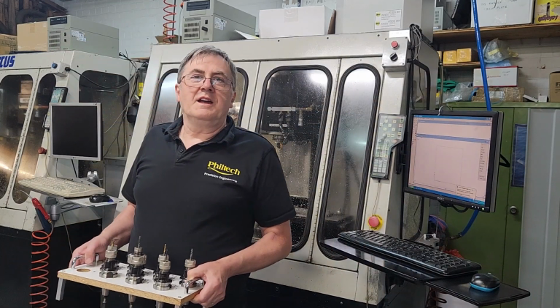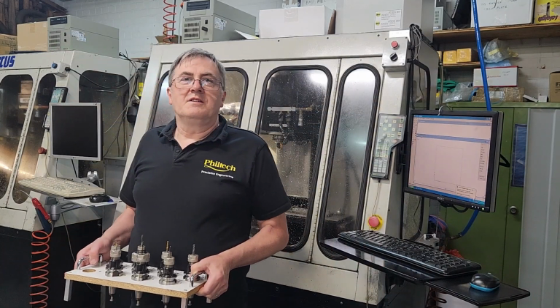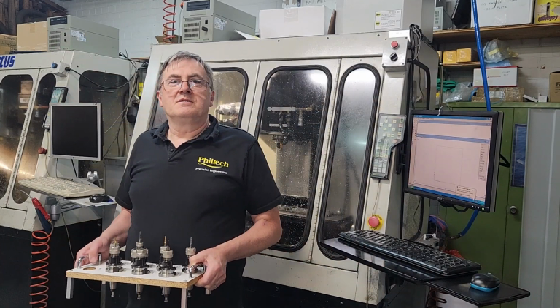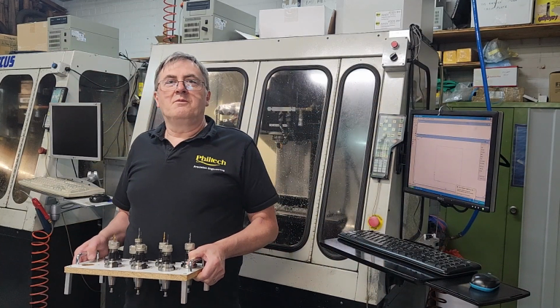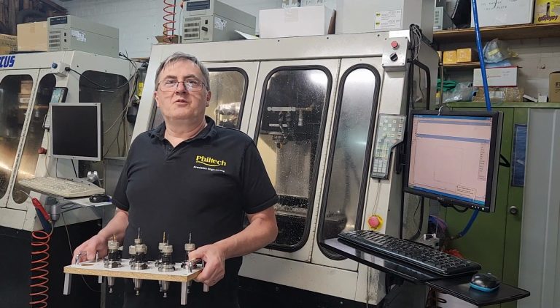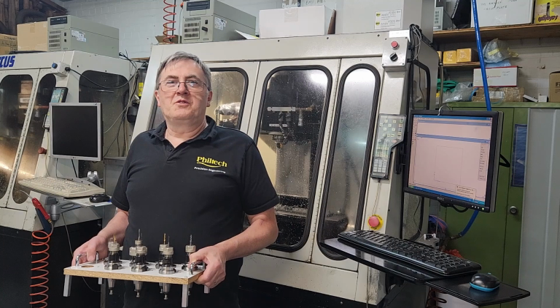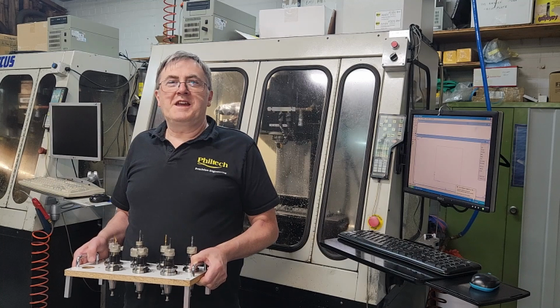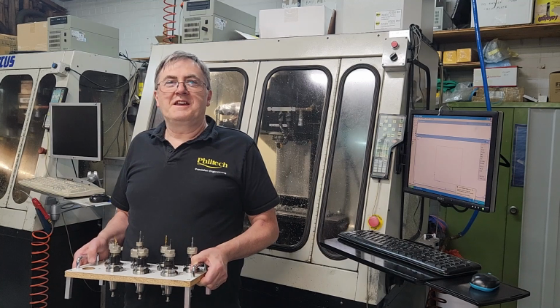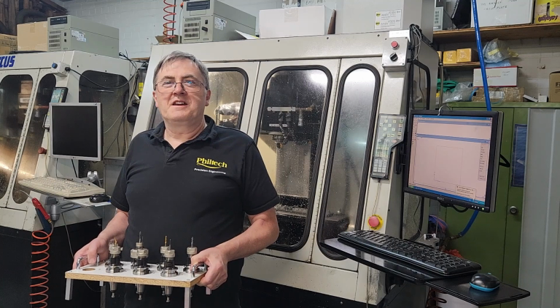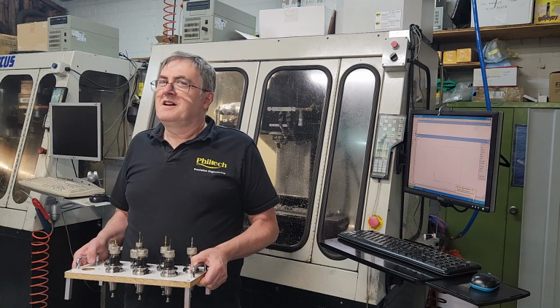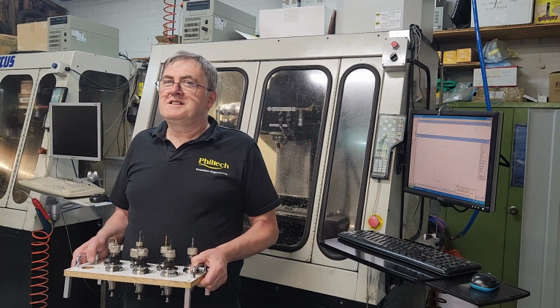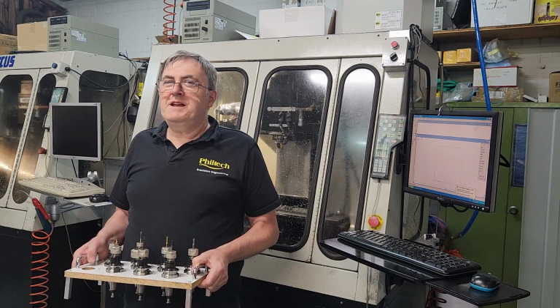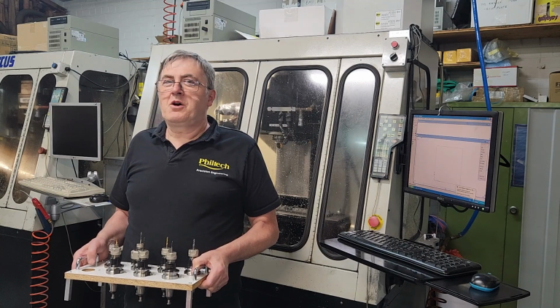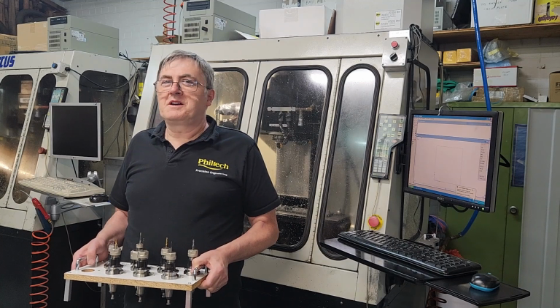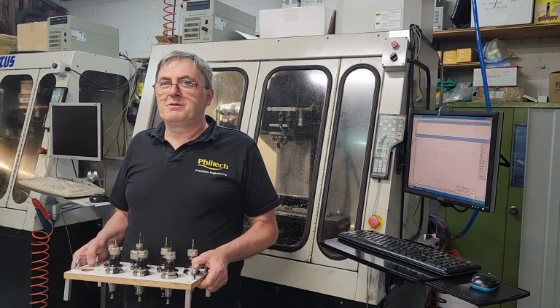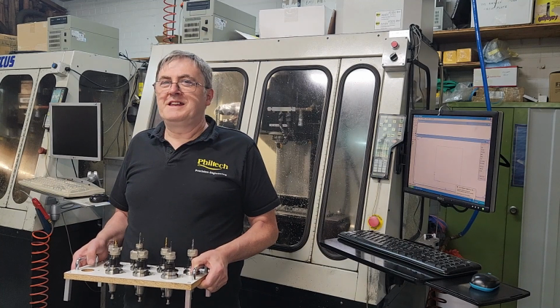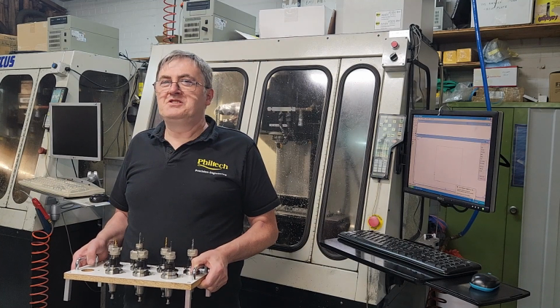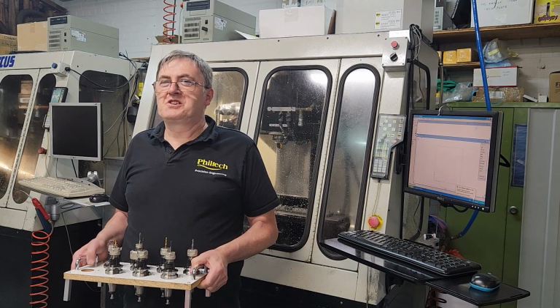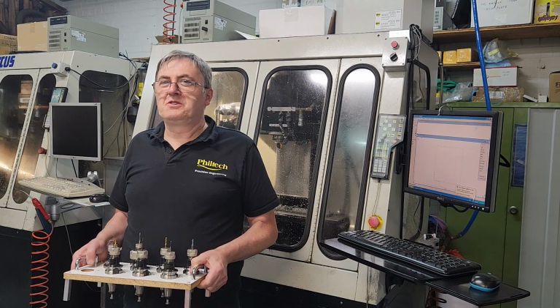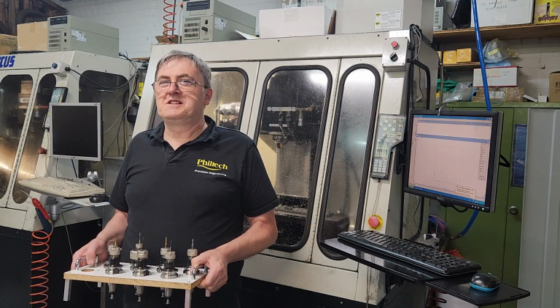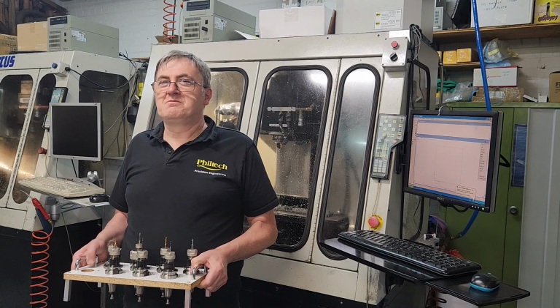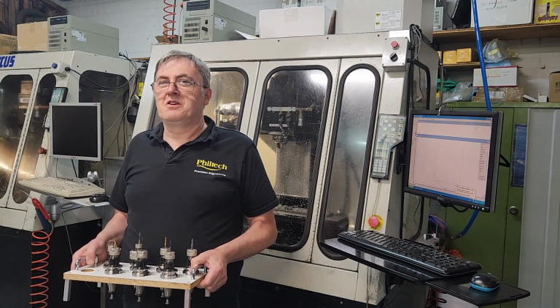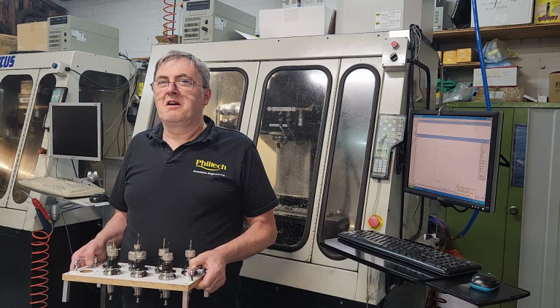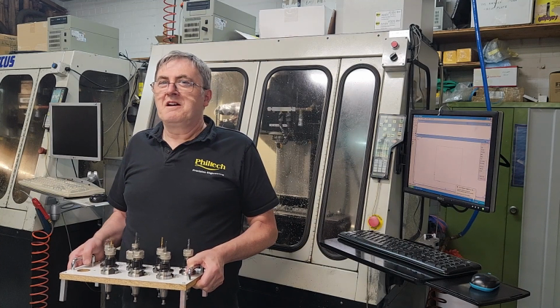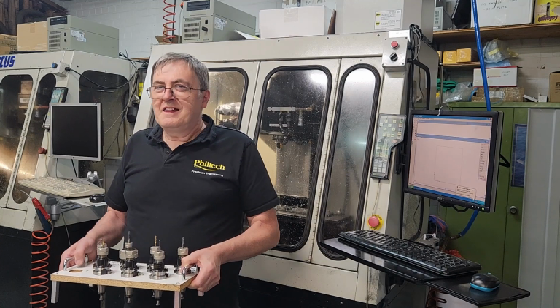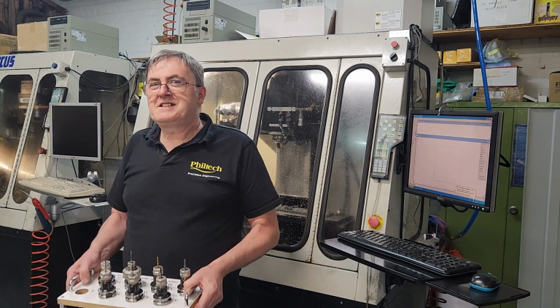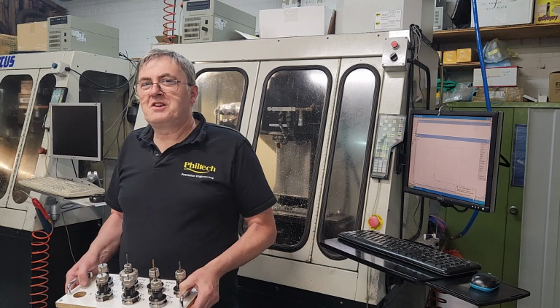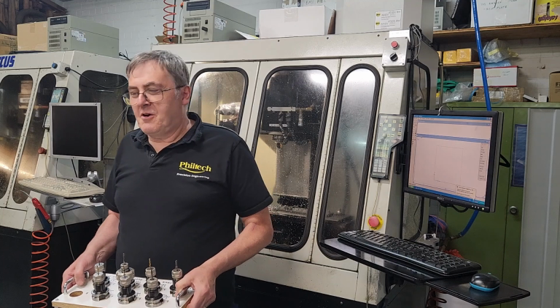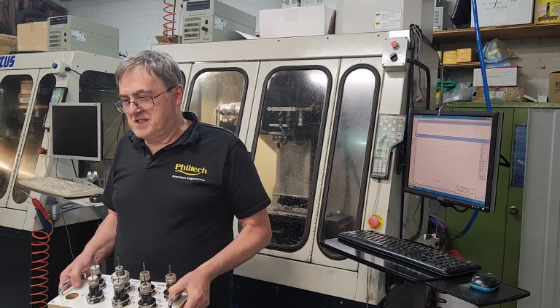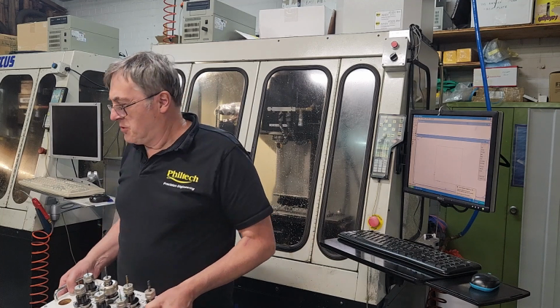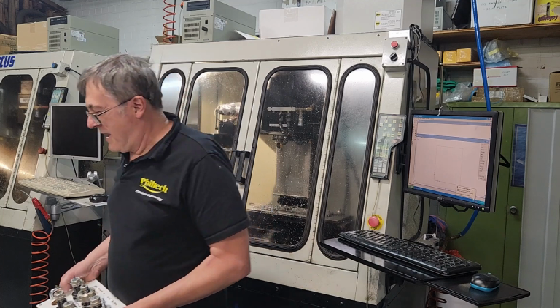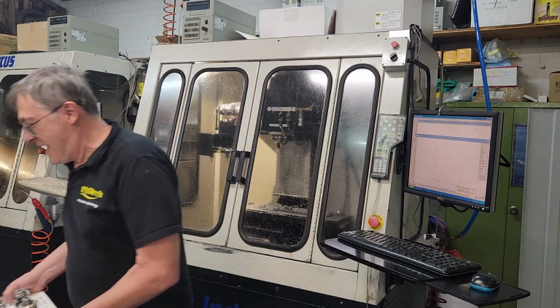G'day. I'm Phil from Philtech. It's about time I explained the engine's cooling system to you. Let's go to the office and talk about that.